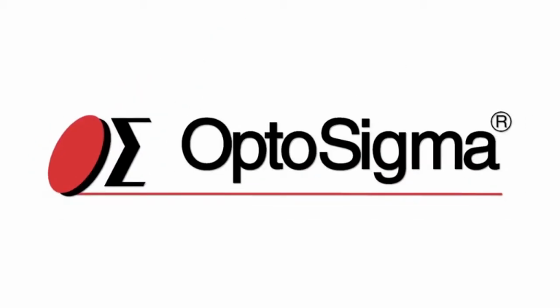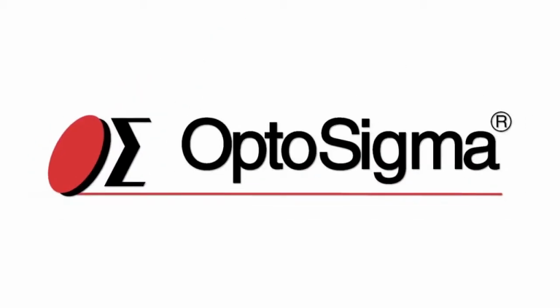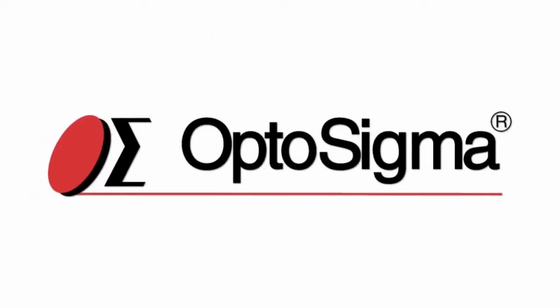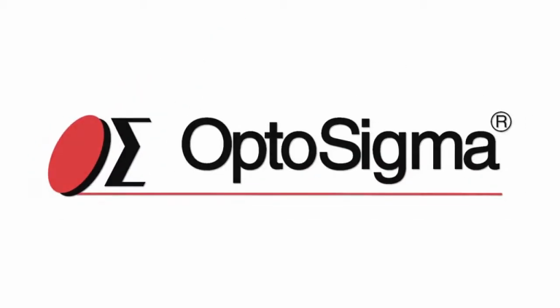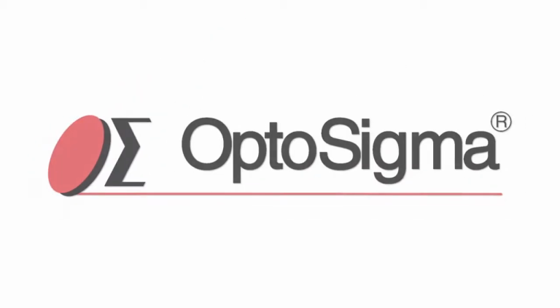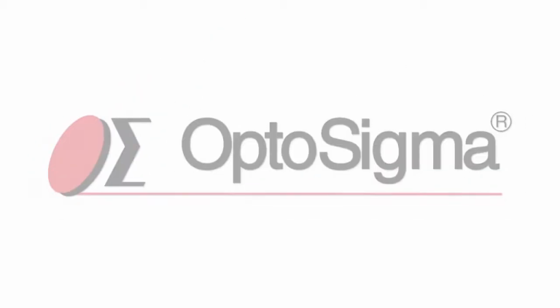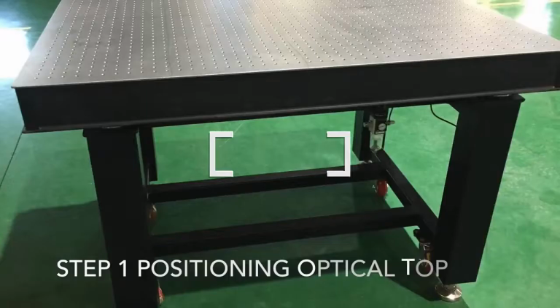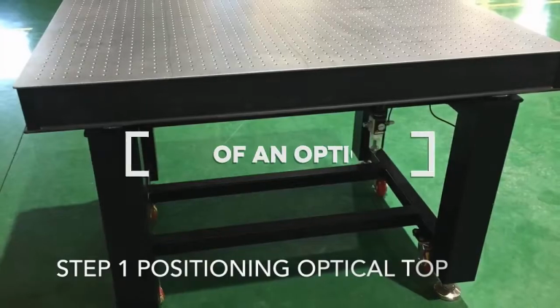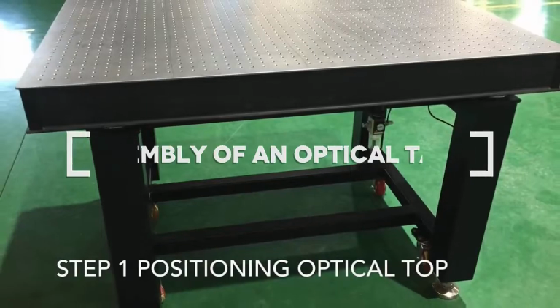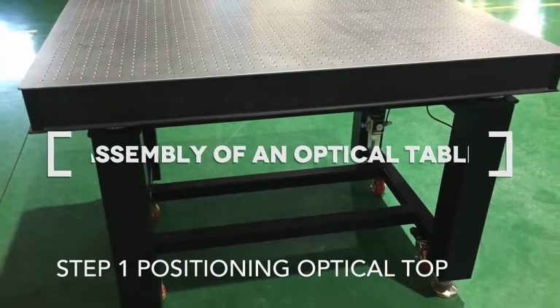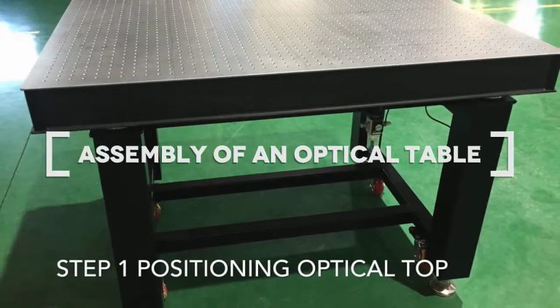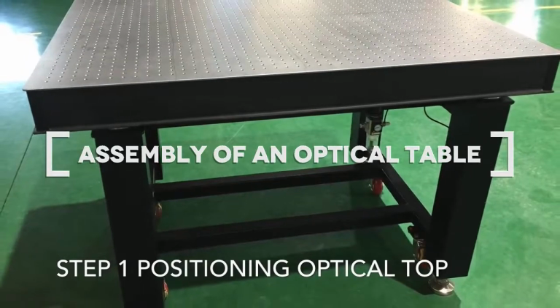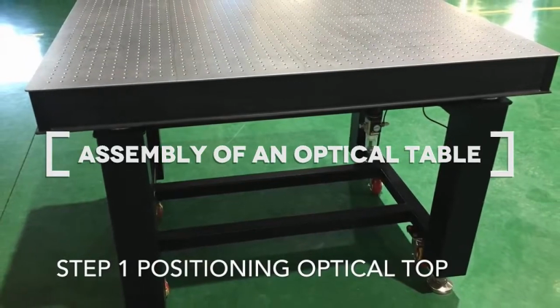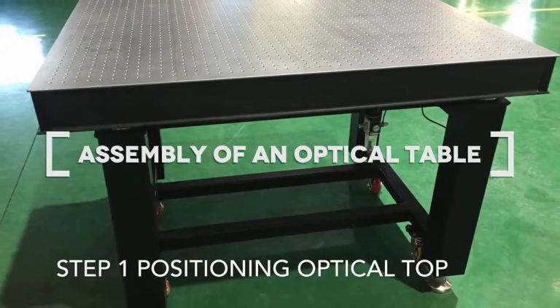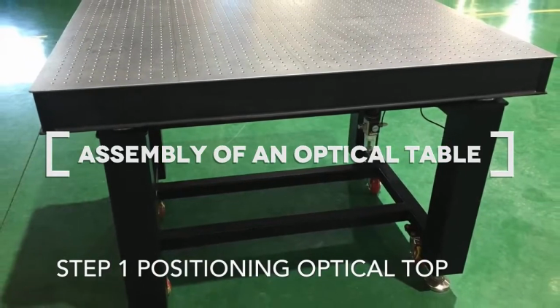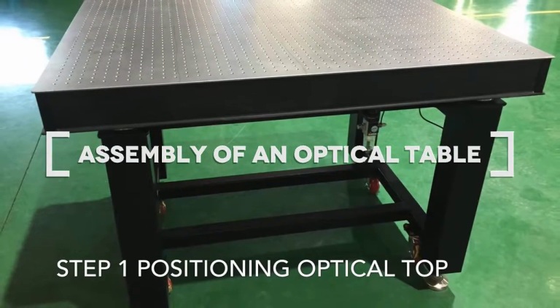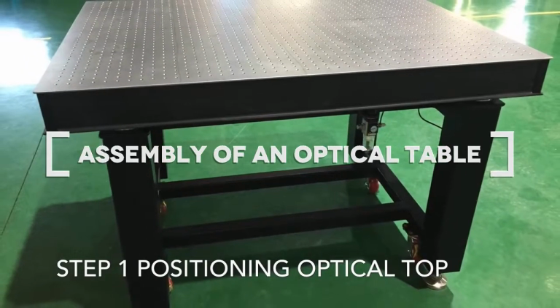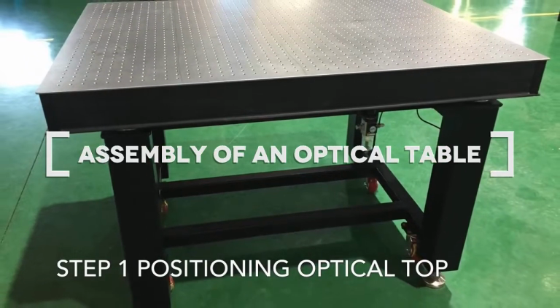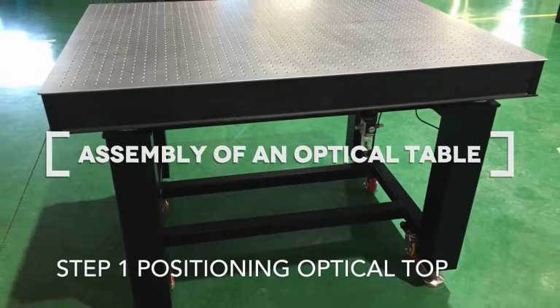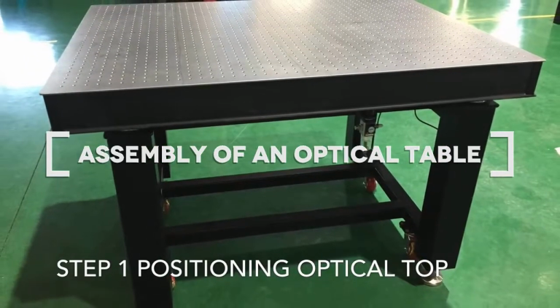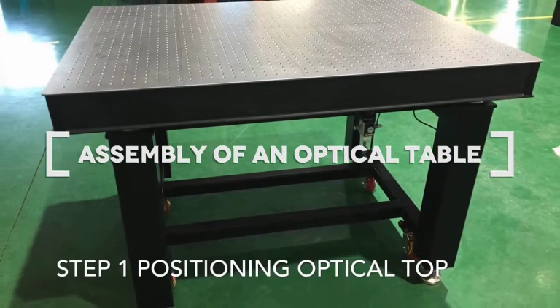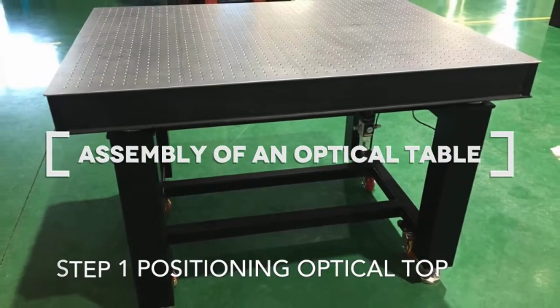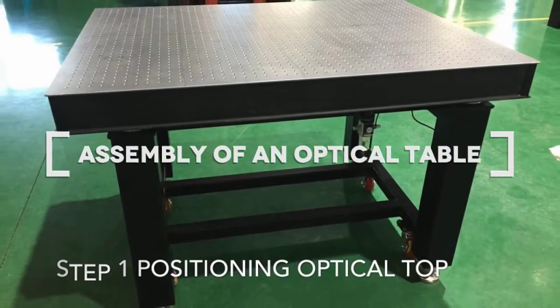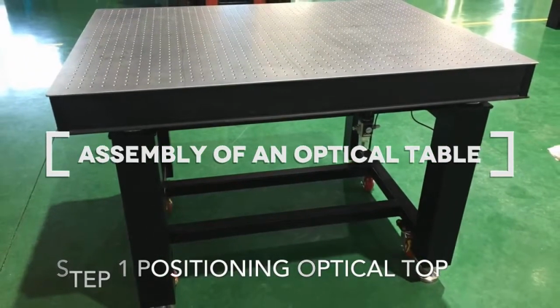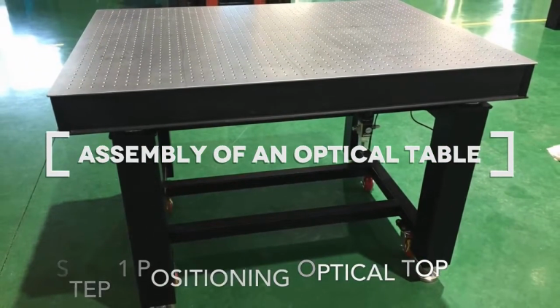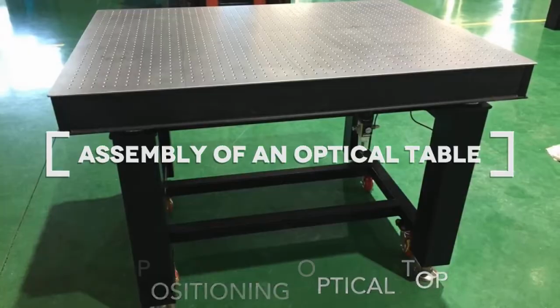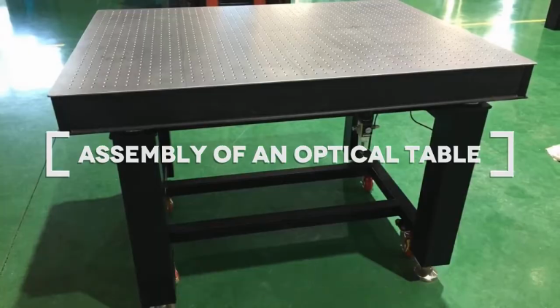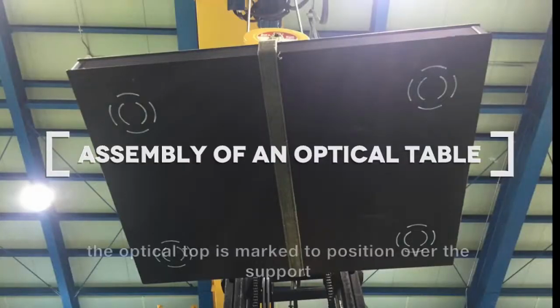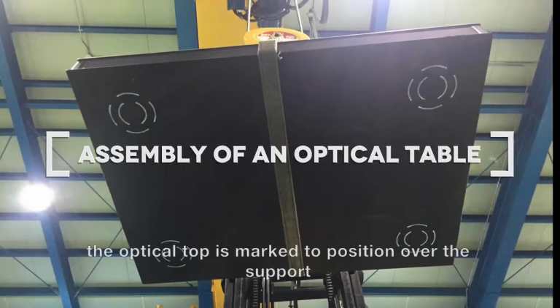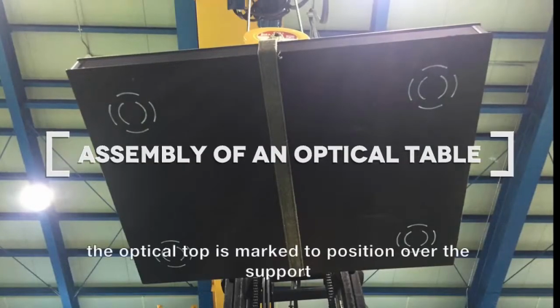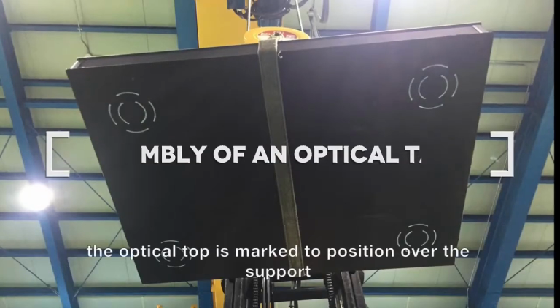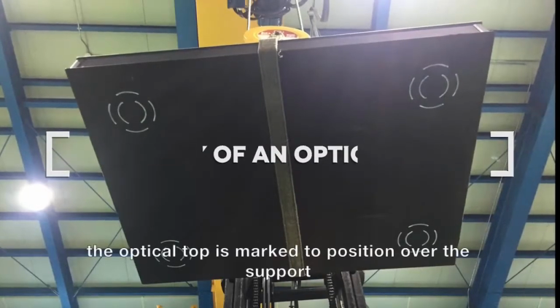In this video we will show you how you can easily assemble an optical table after shipping.